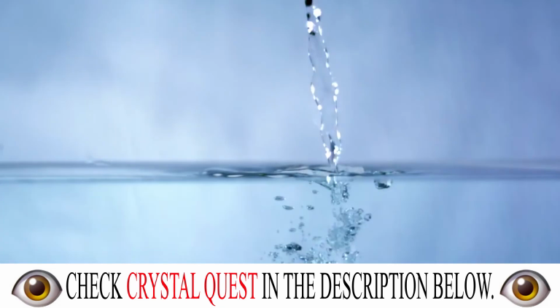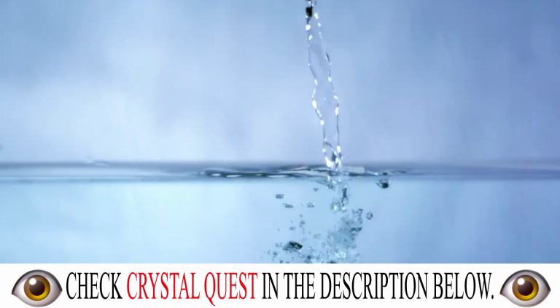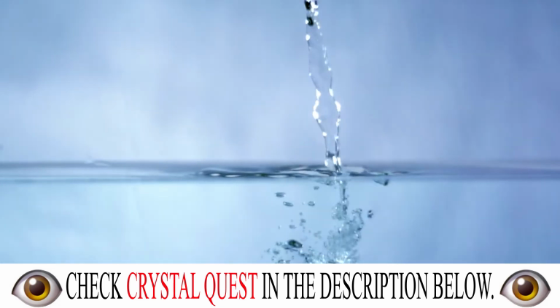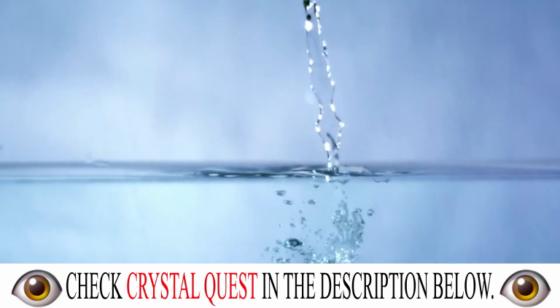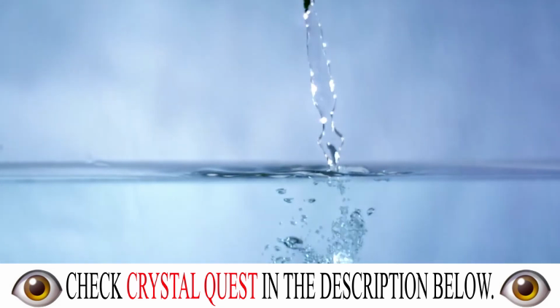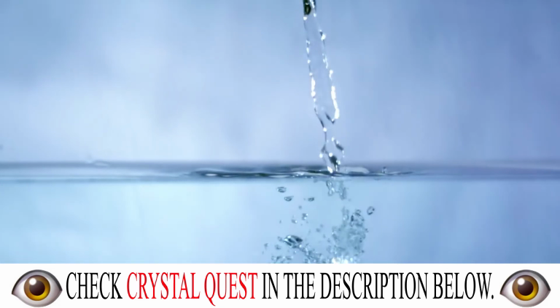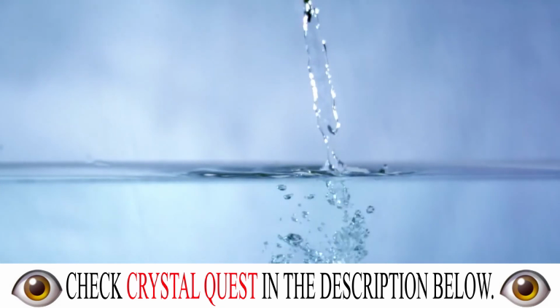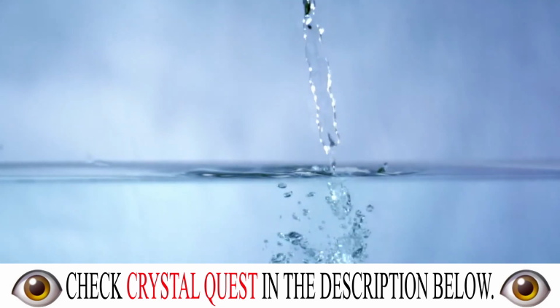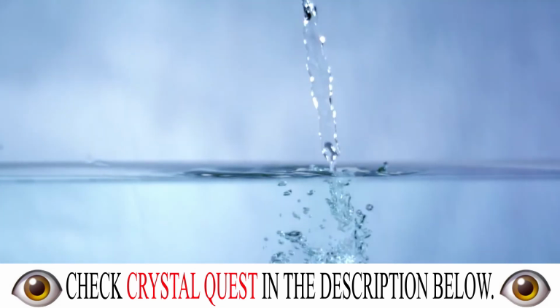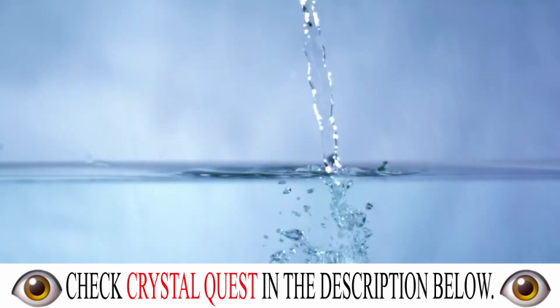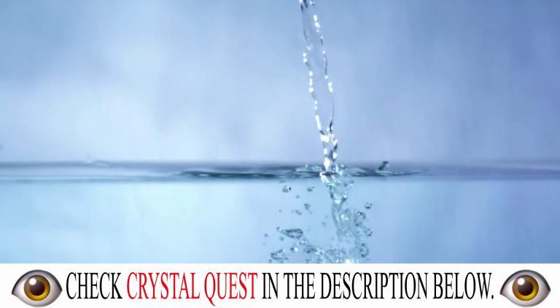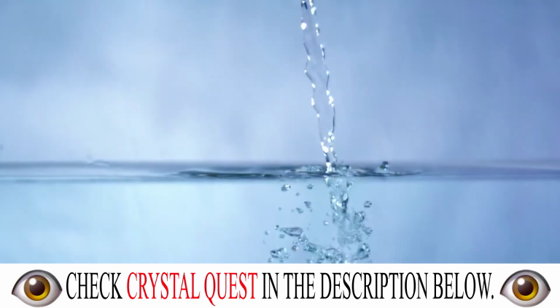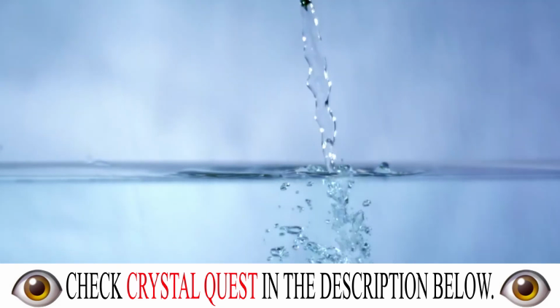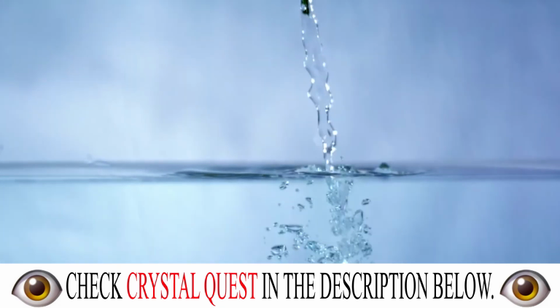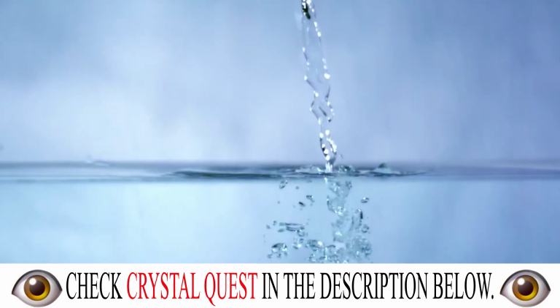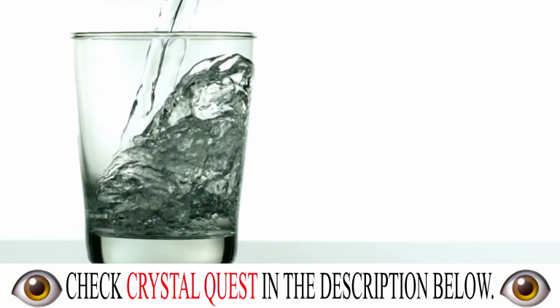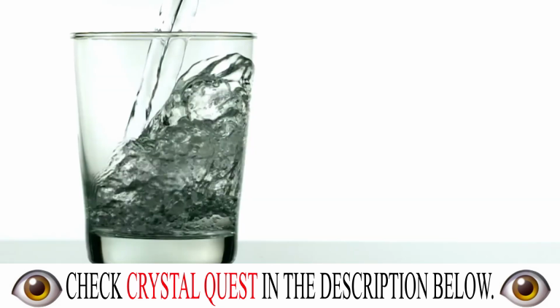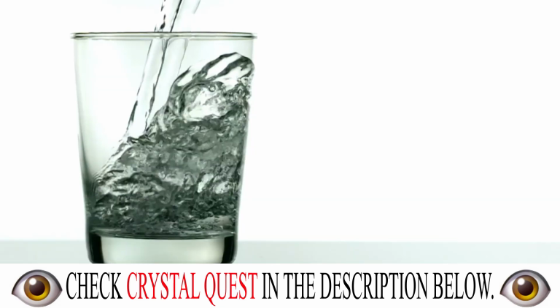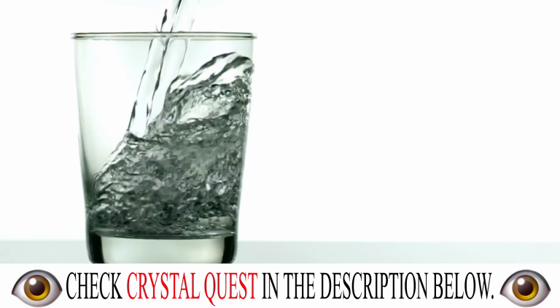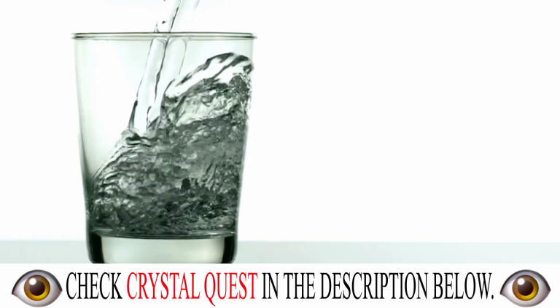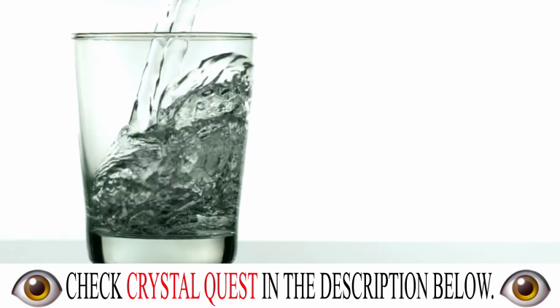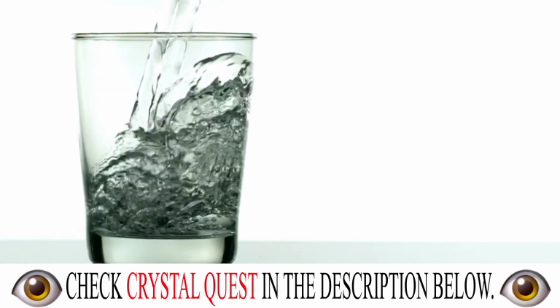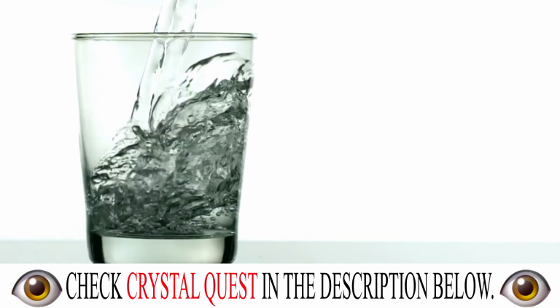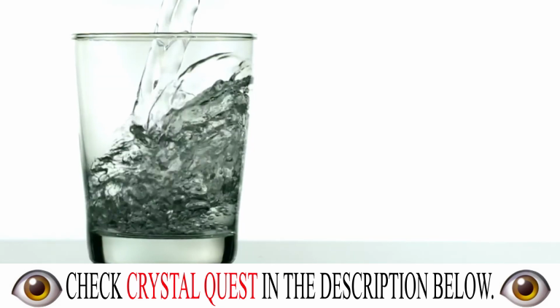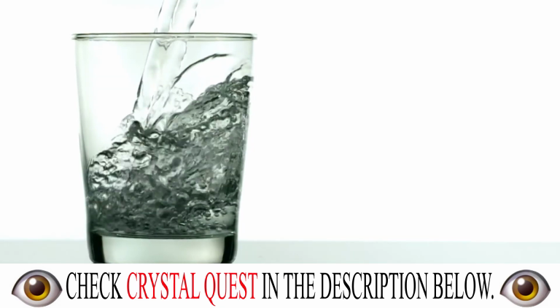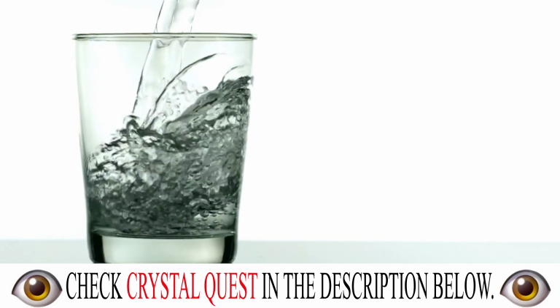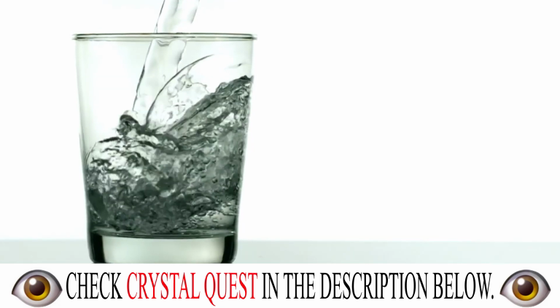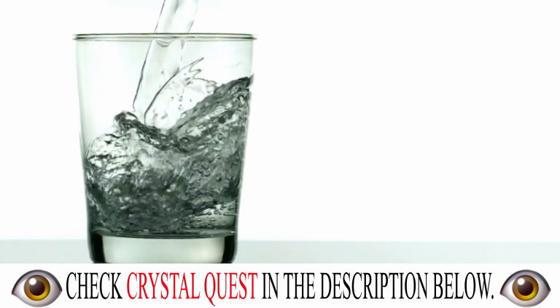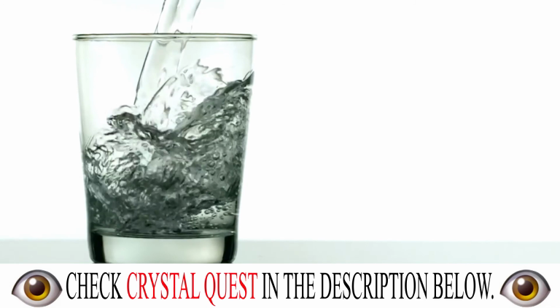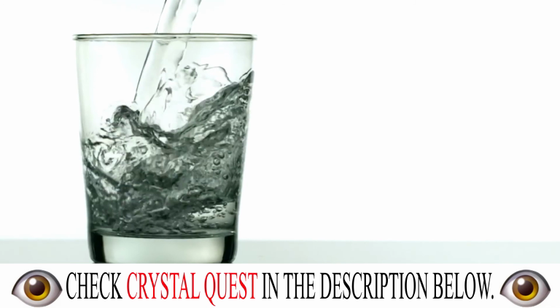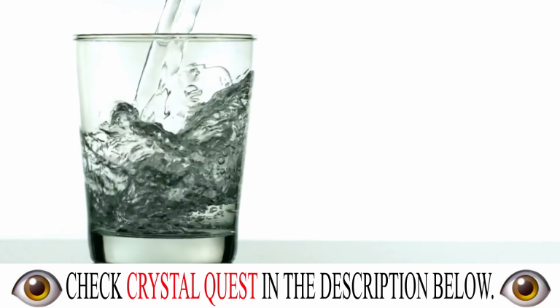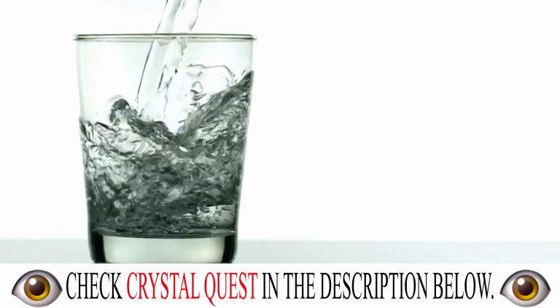Water. Agua. The nectar of life. Did you know that only 1% of our Earth's water is drinkable?